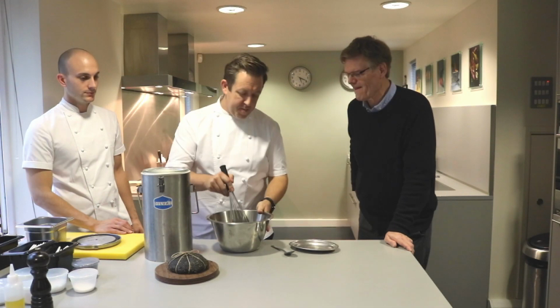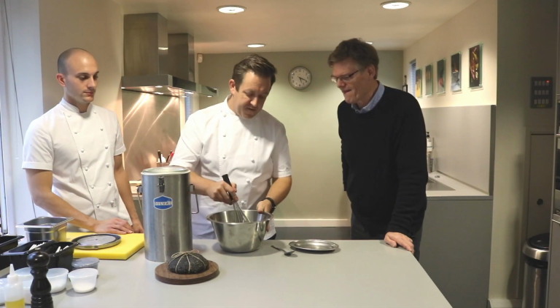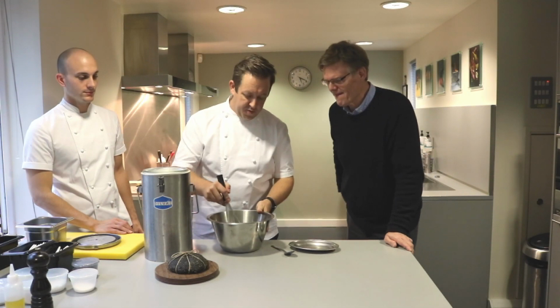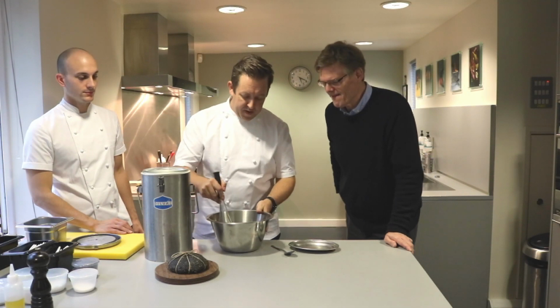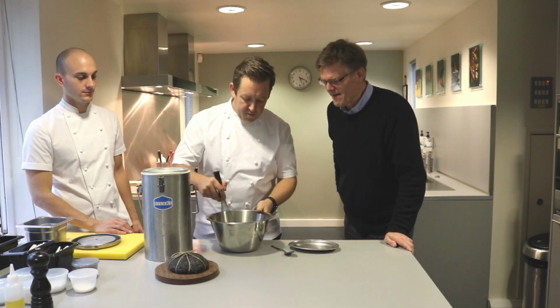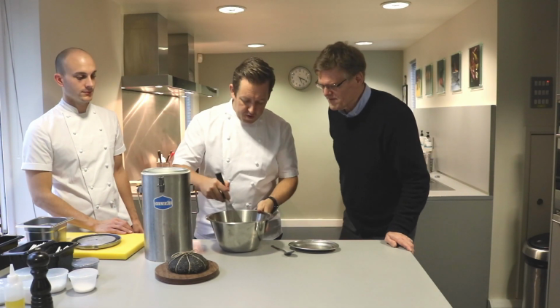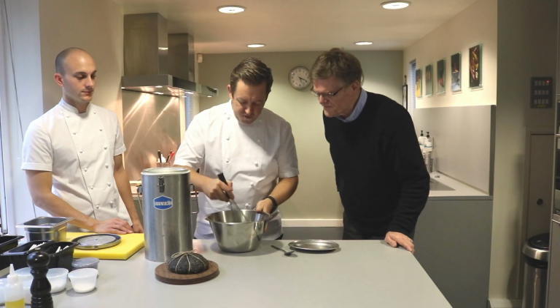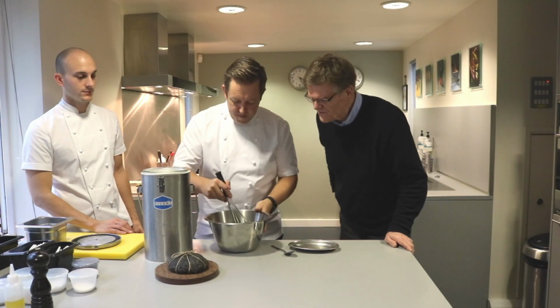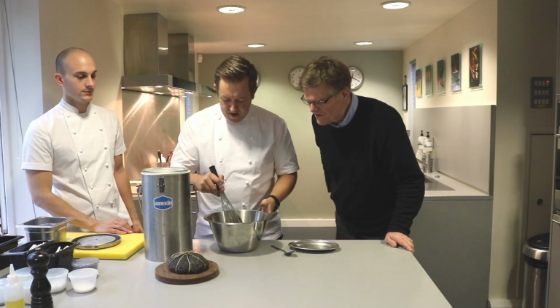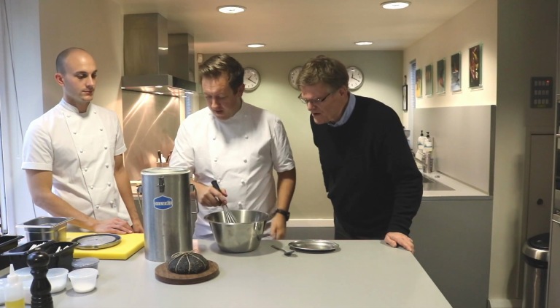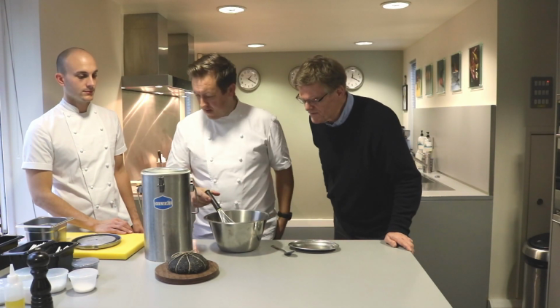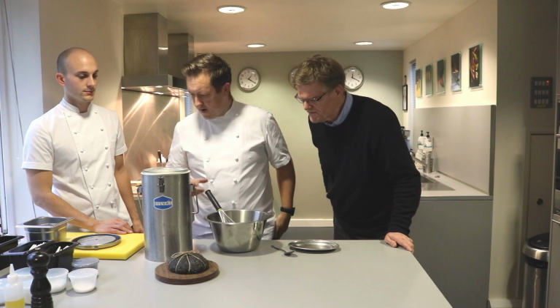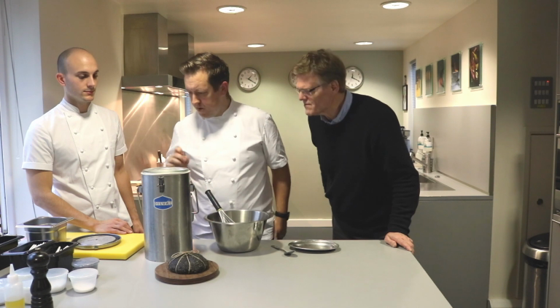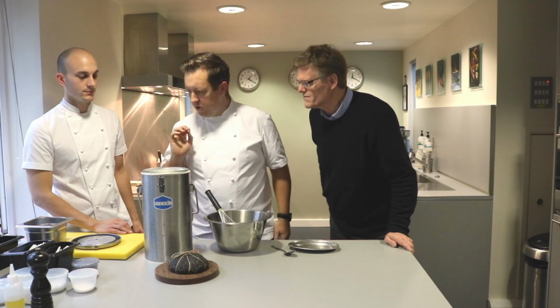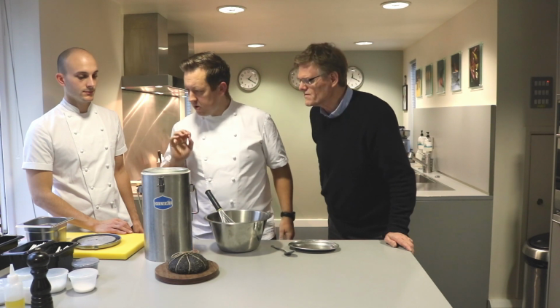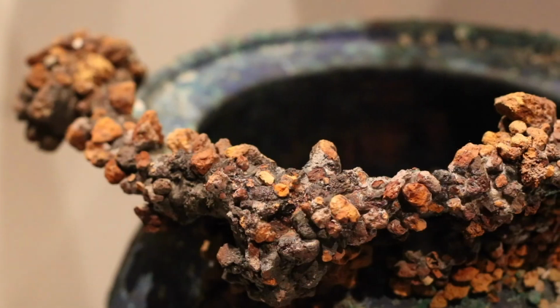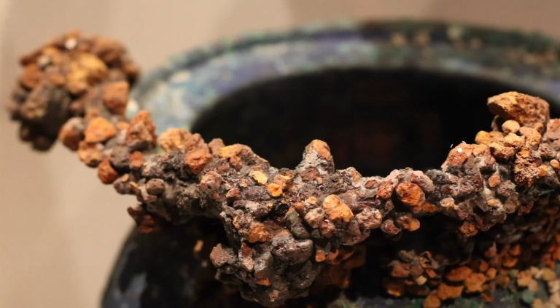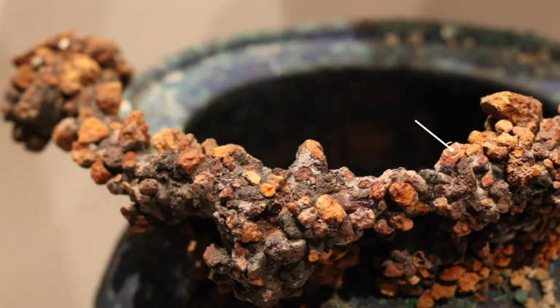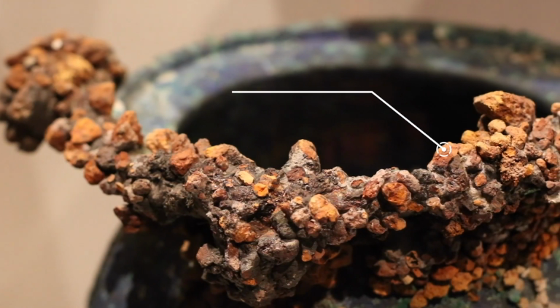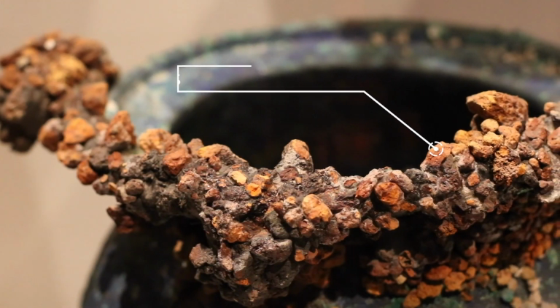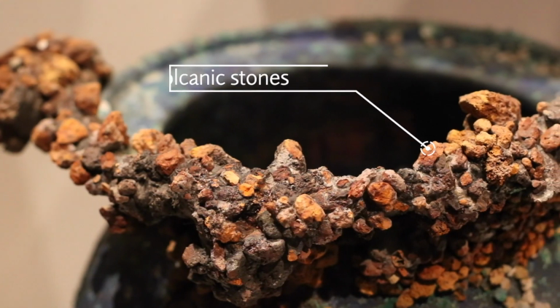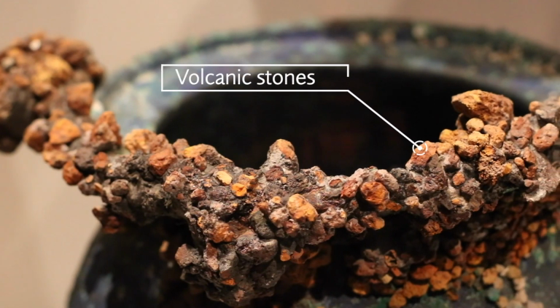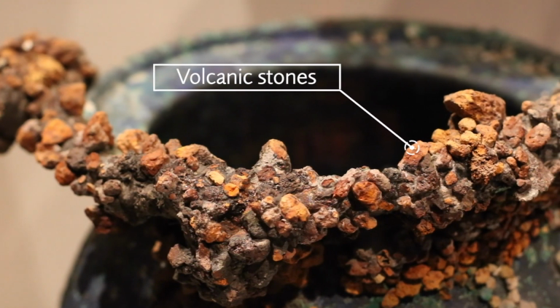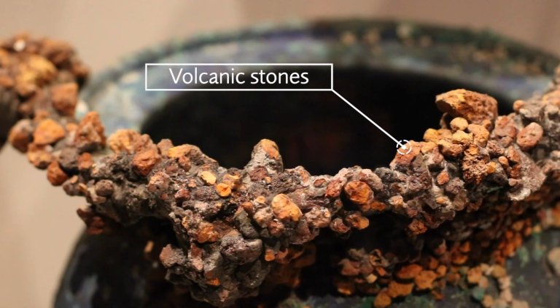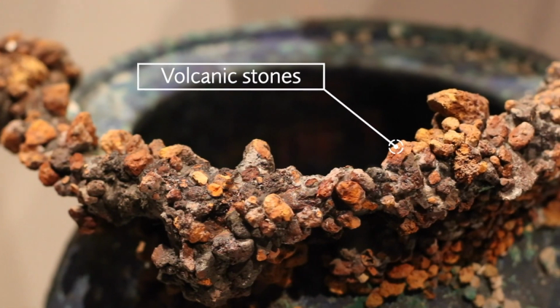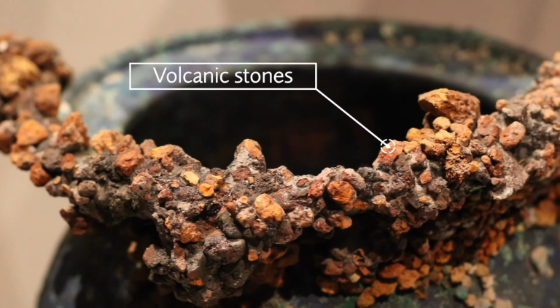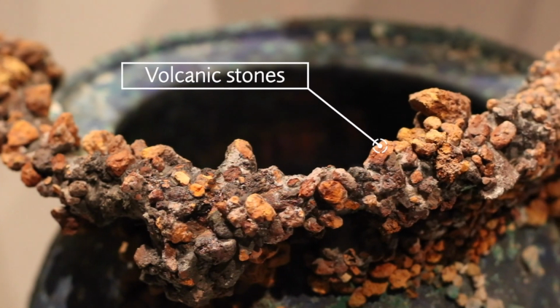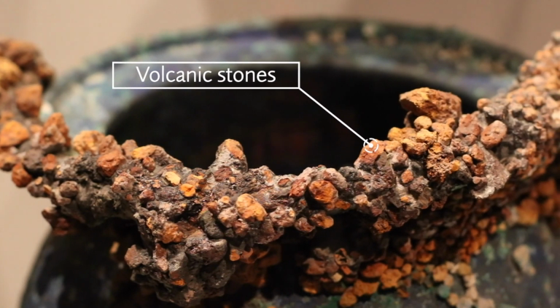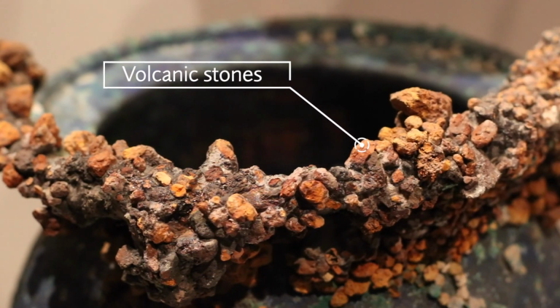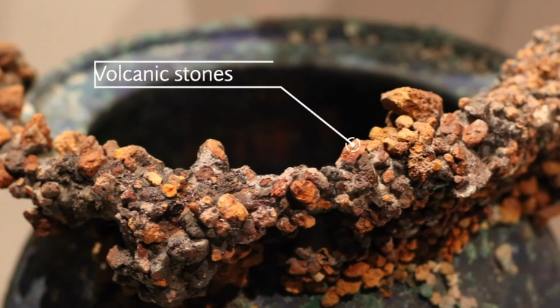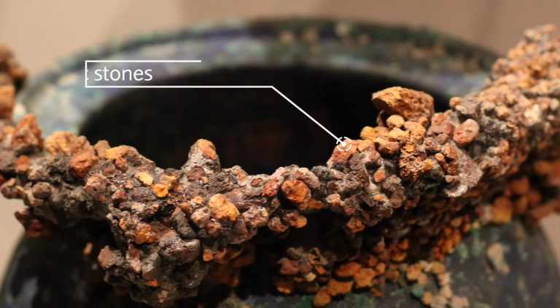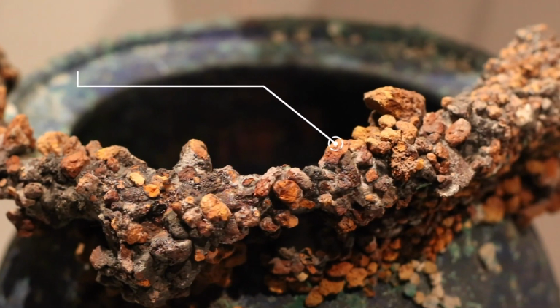We've got a Bay of Naples butter, and we want to try and make this look similar to what people have been digging away, rediscovering Pompeii.